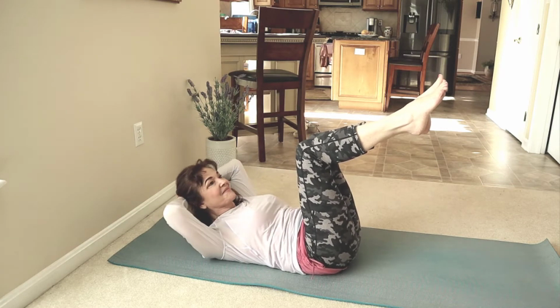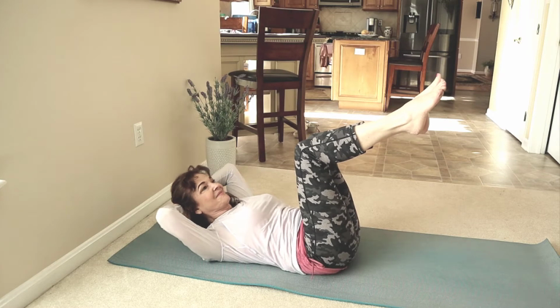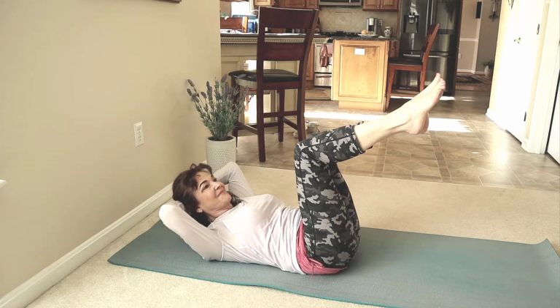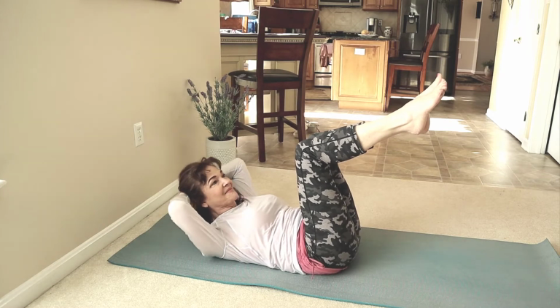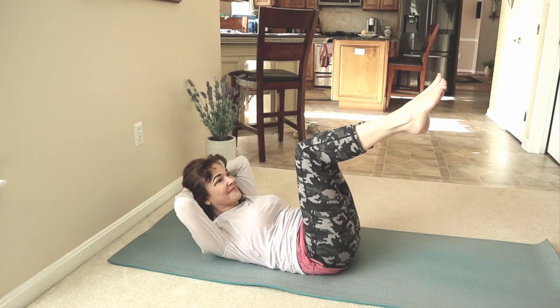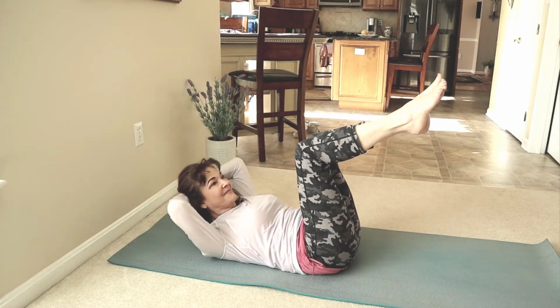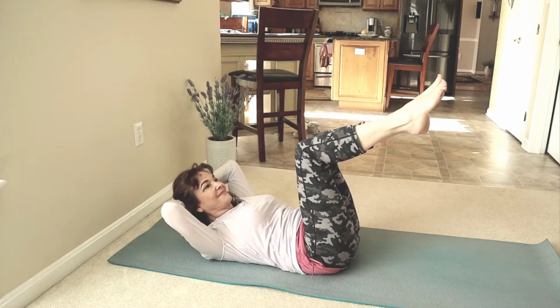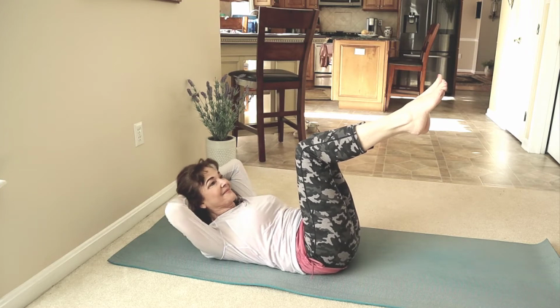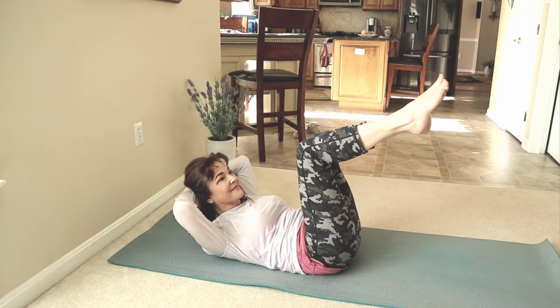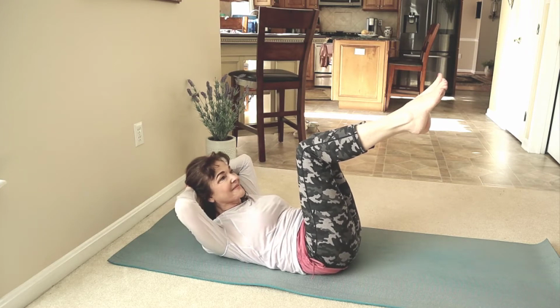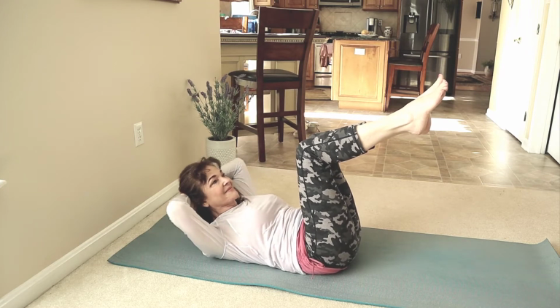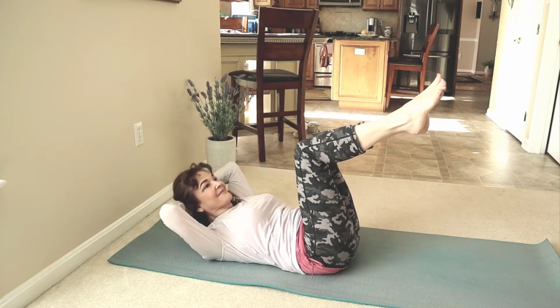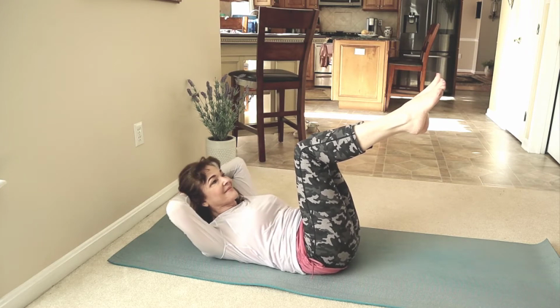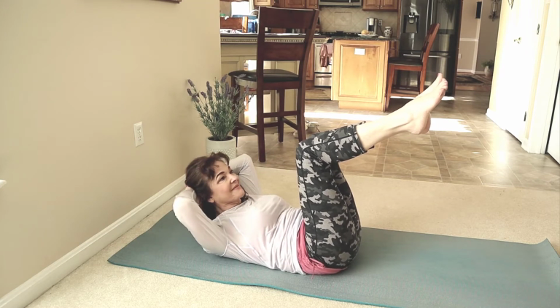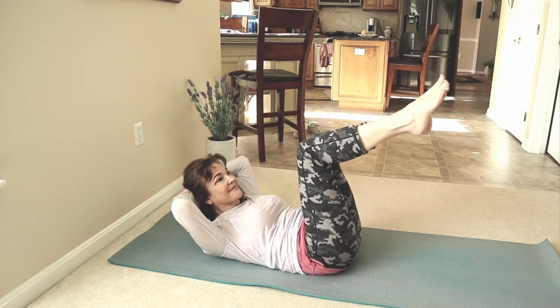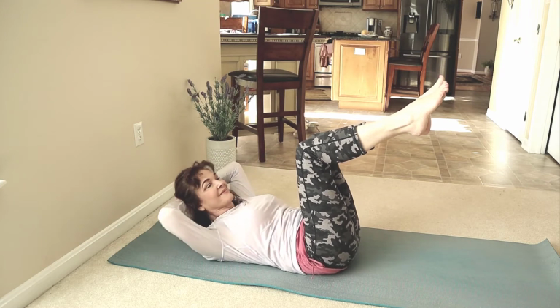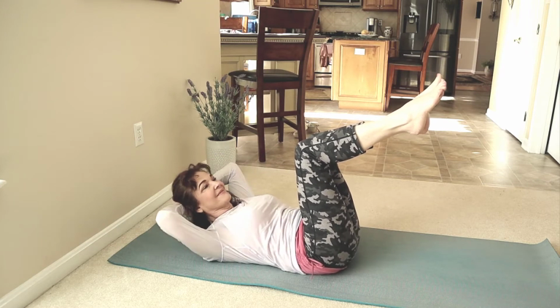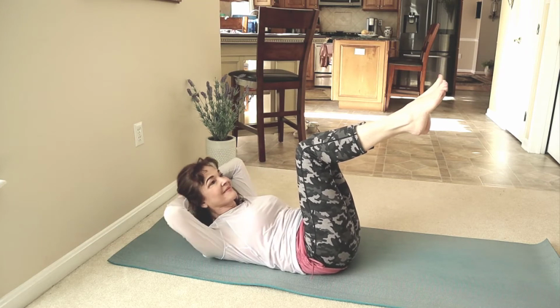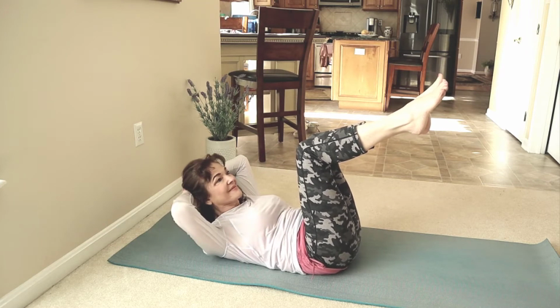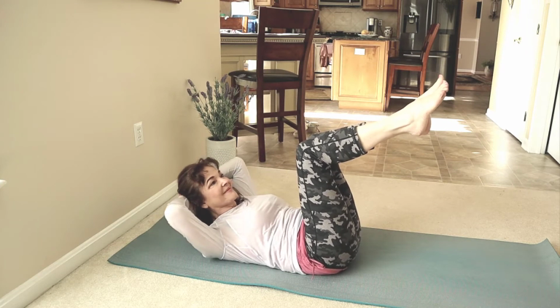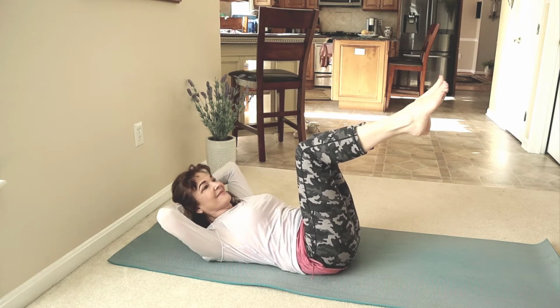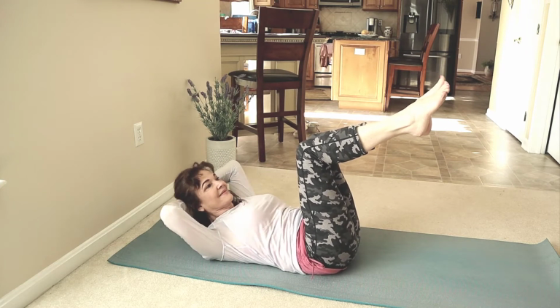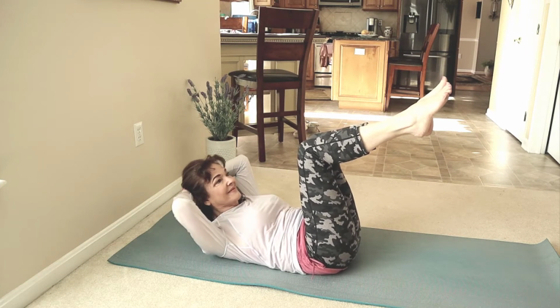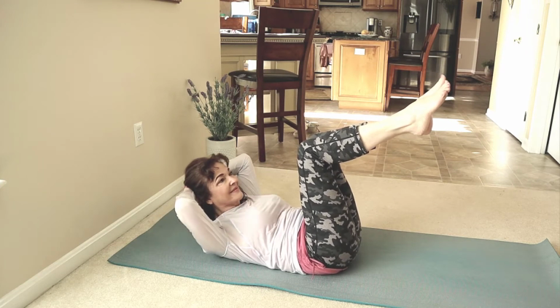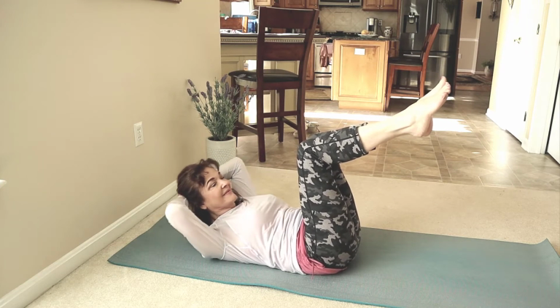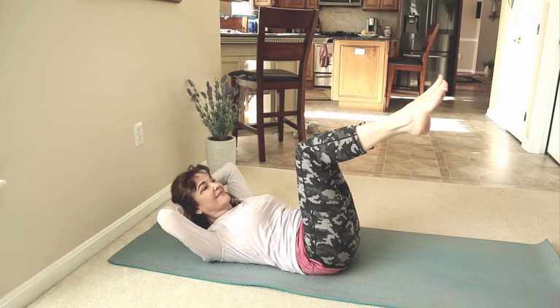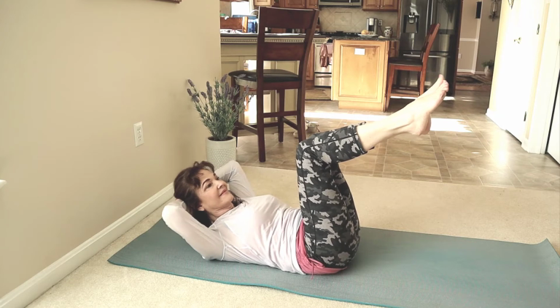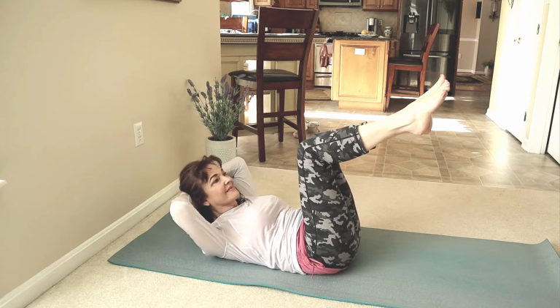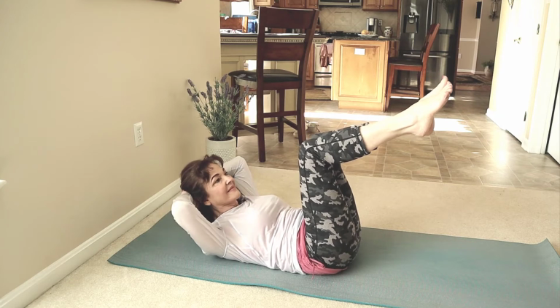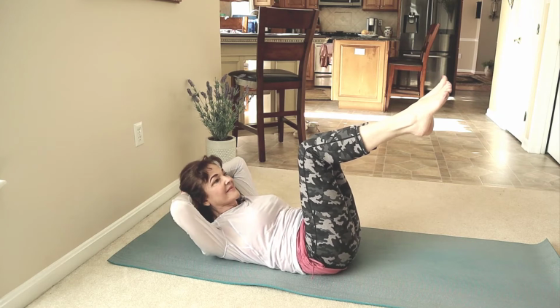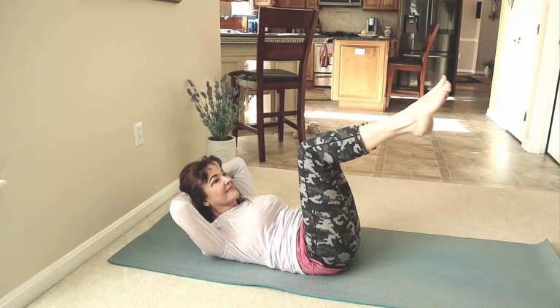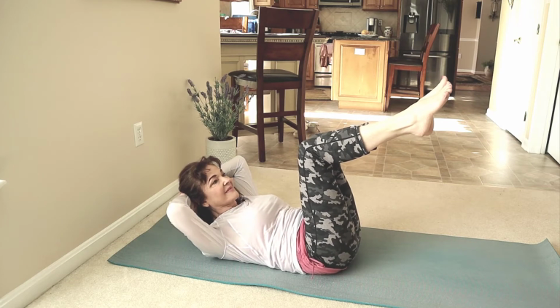Engage the belly button towards the back. Pulse it. One more. Come all the way up.